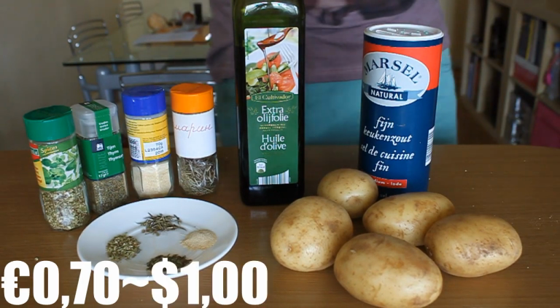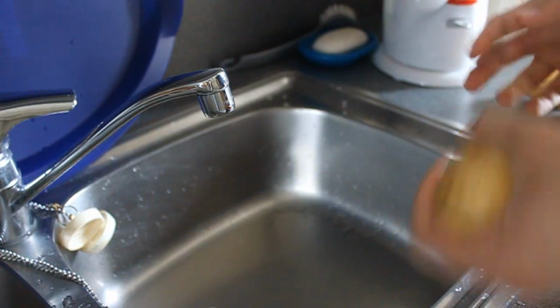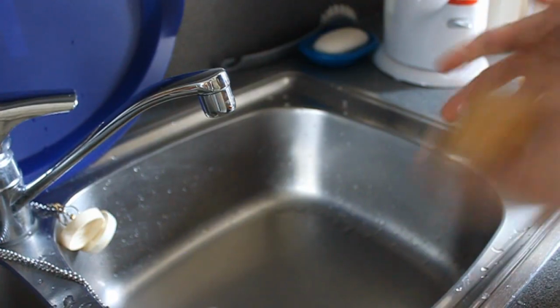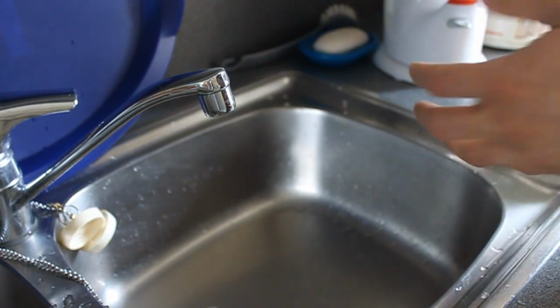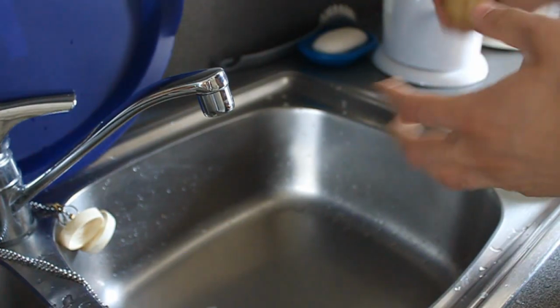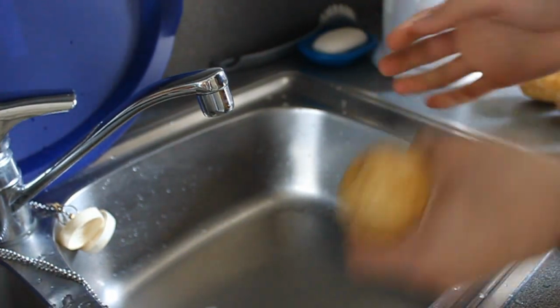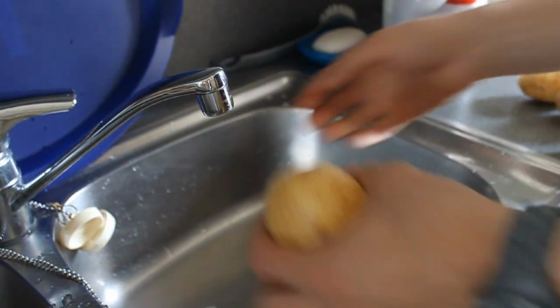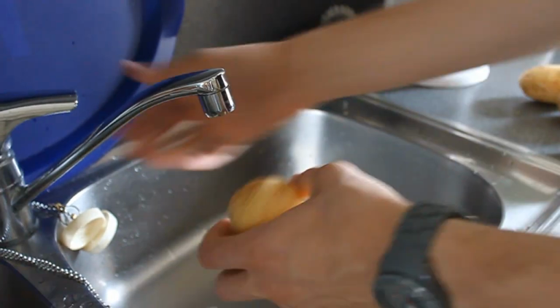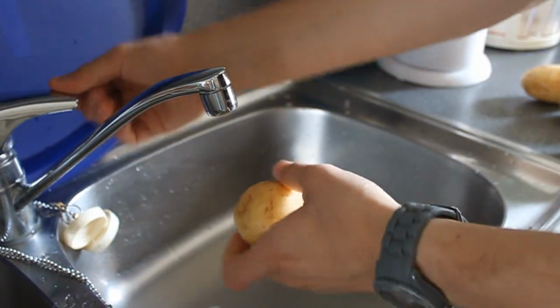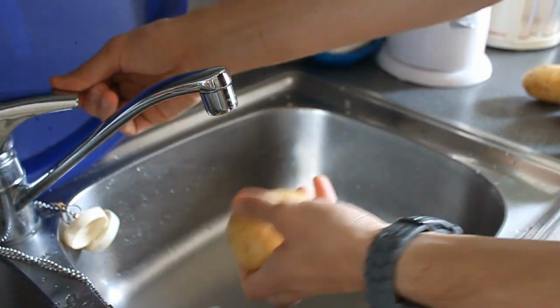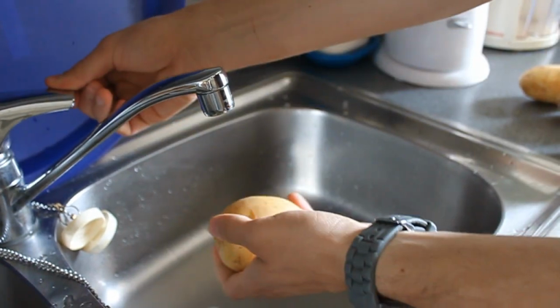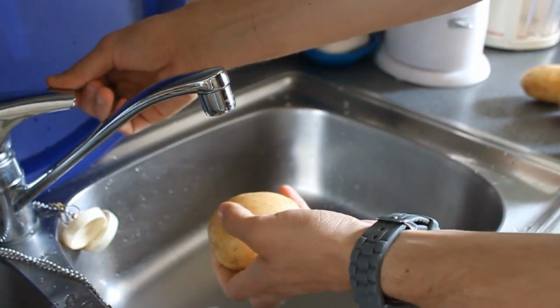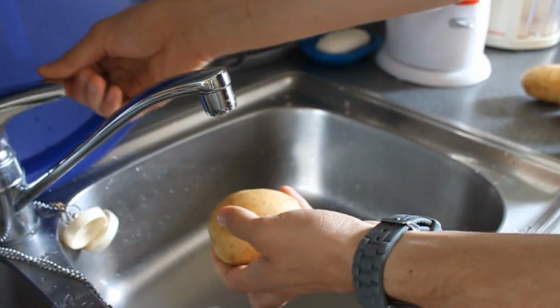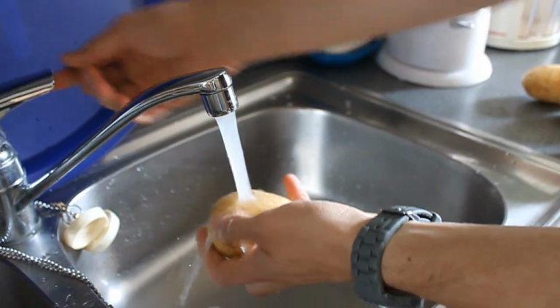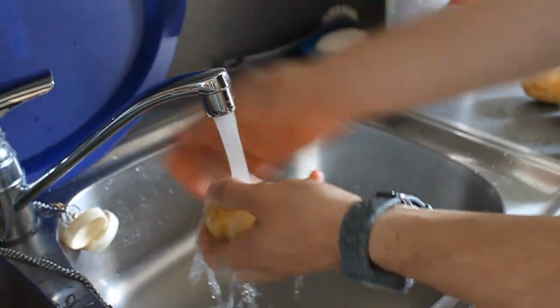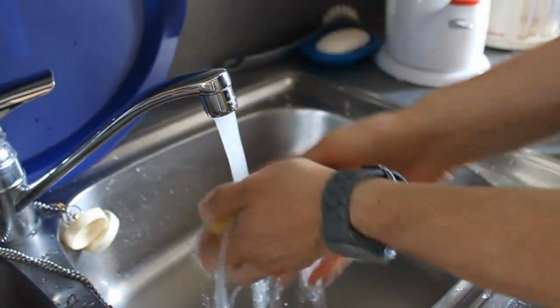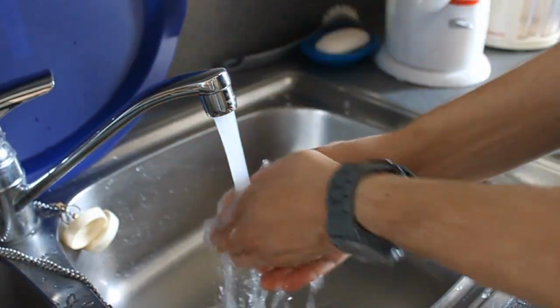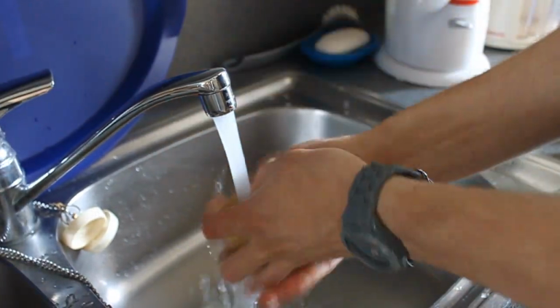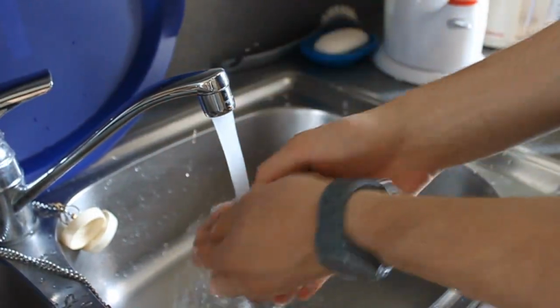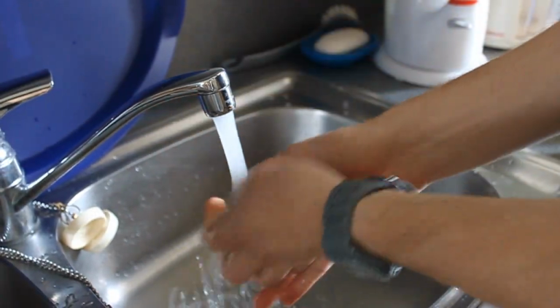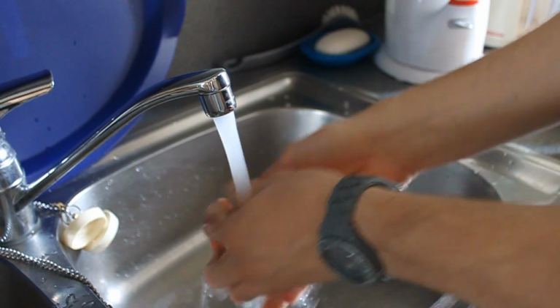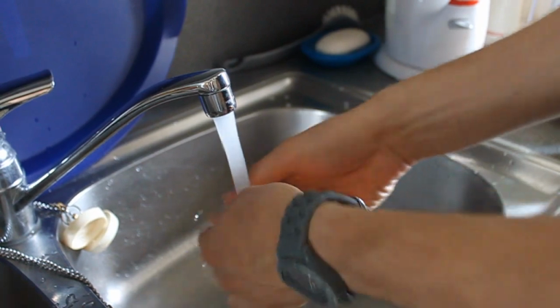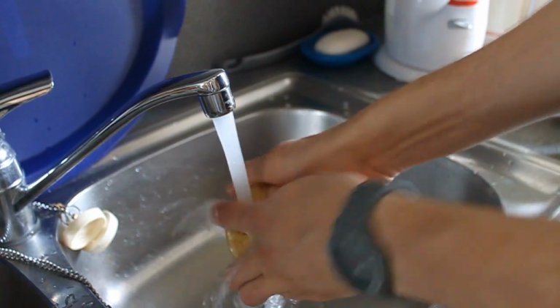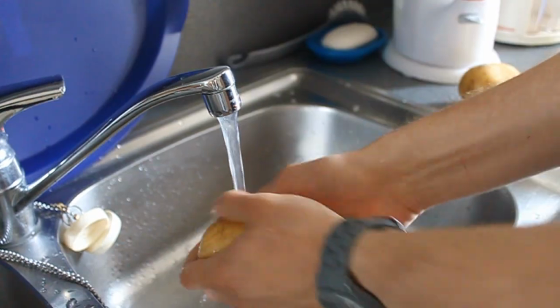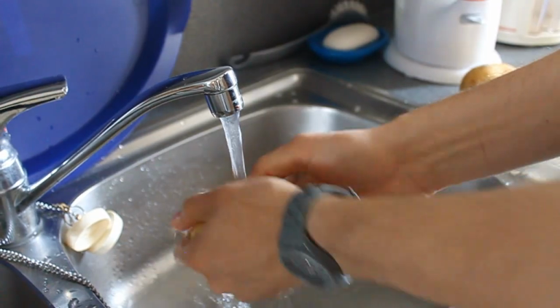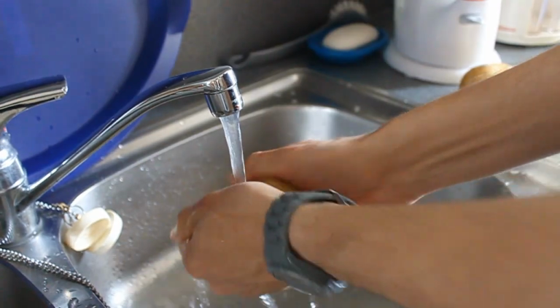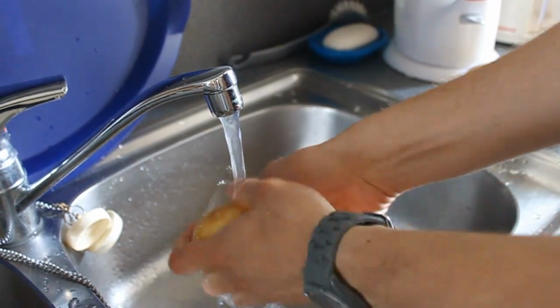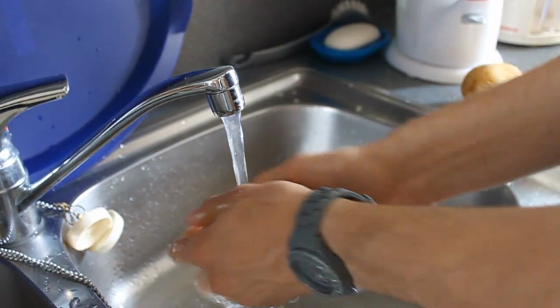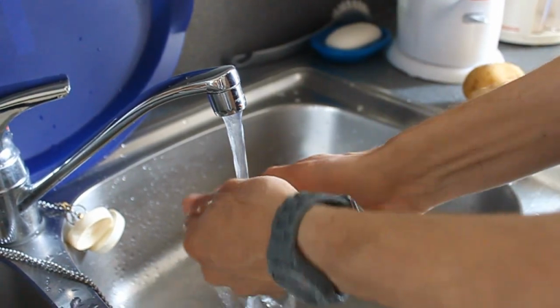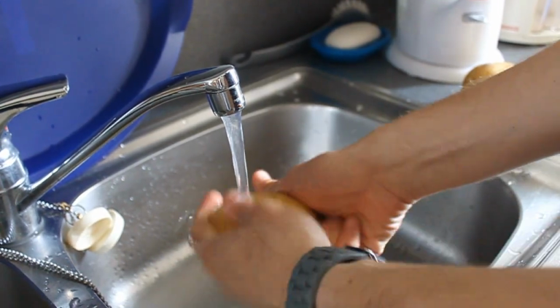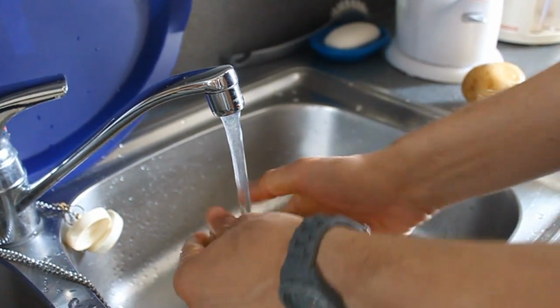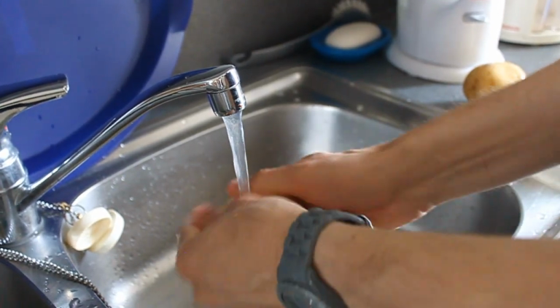First of all, wash your potatoes. Rinse those potatoes!